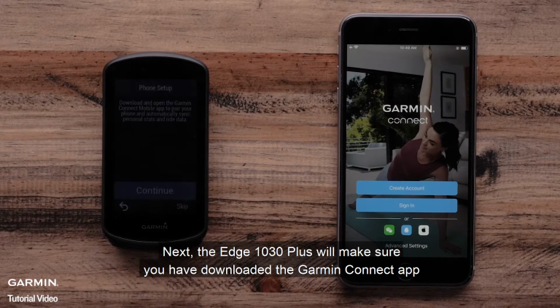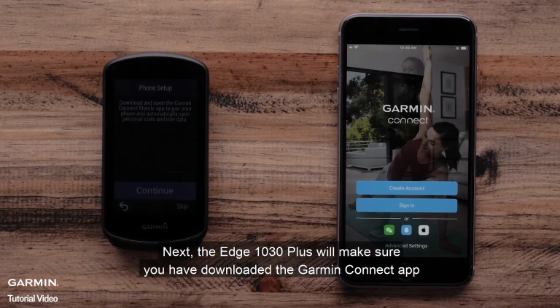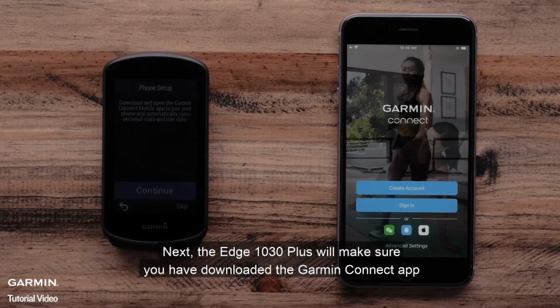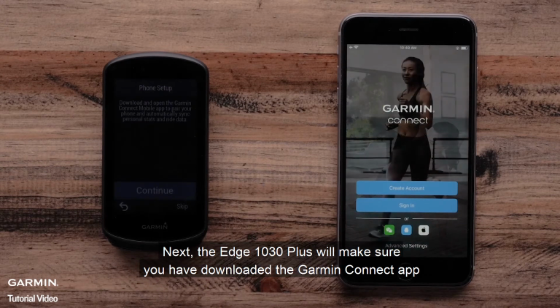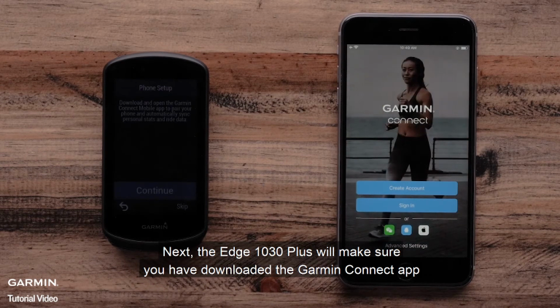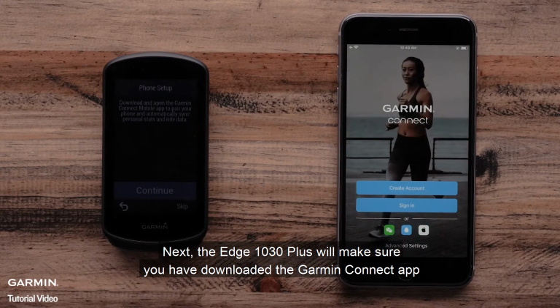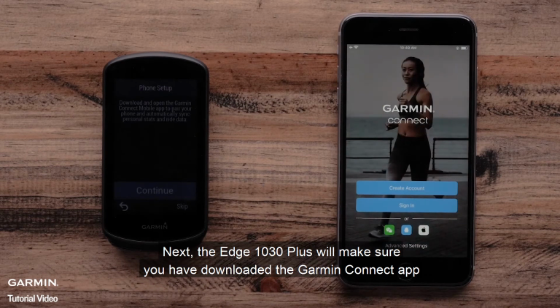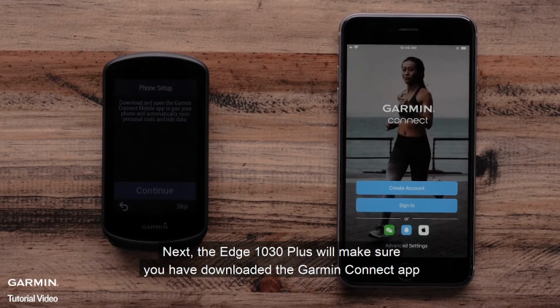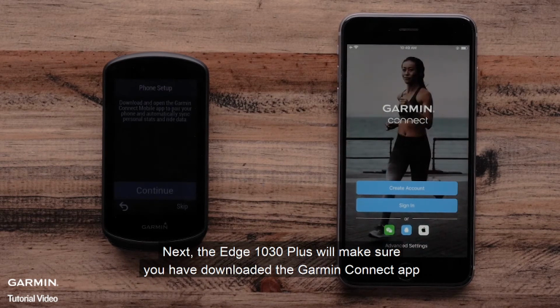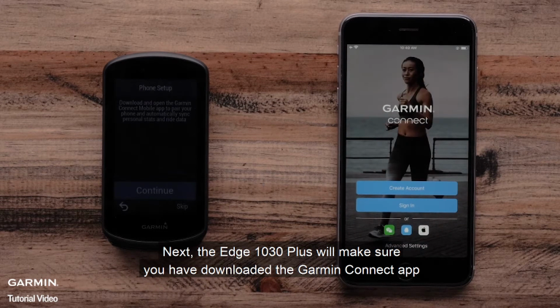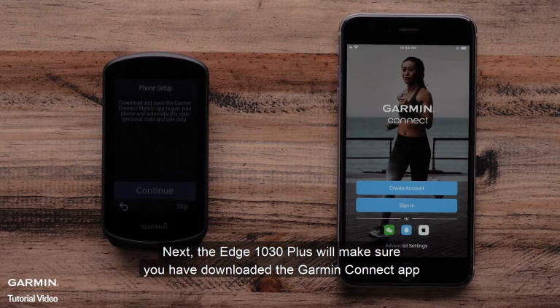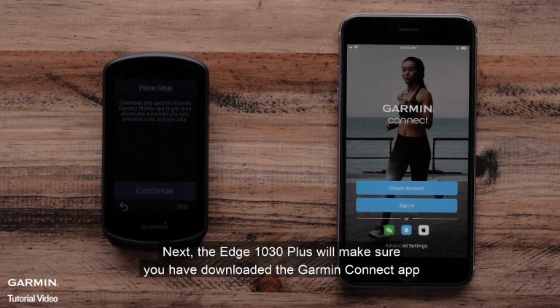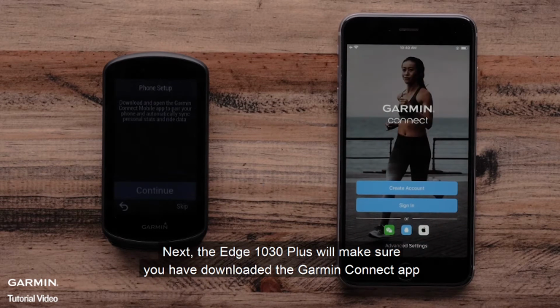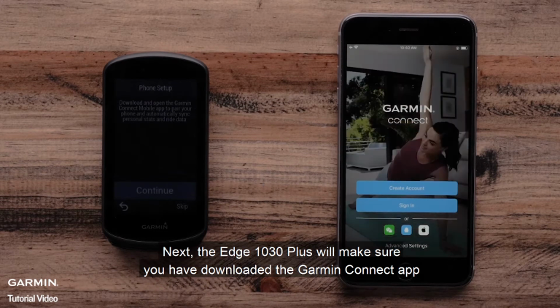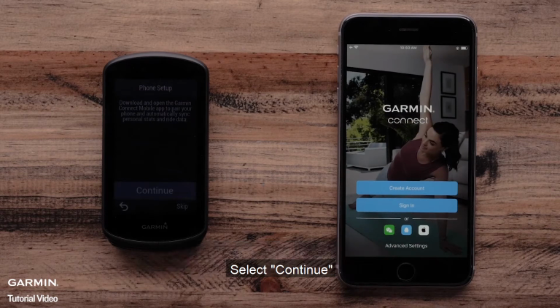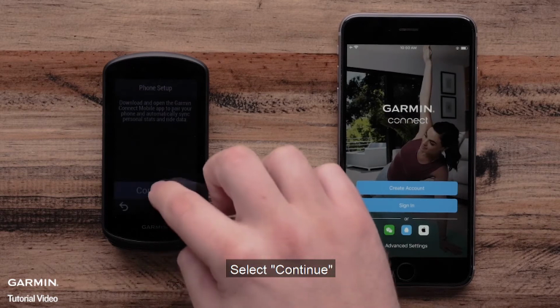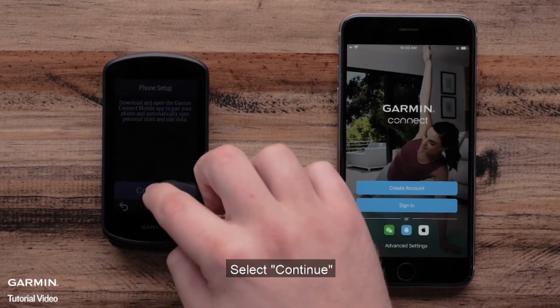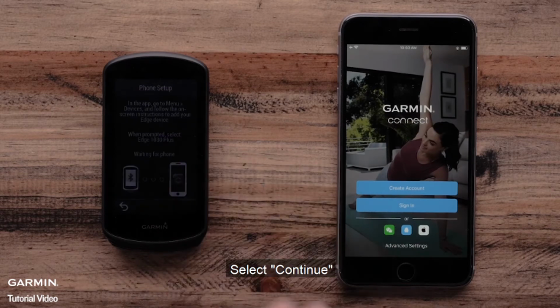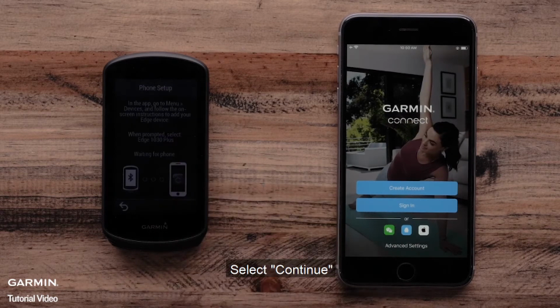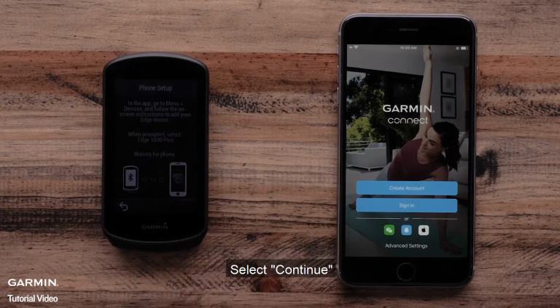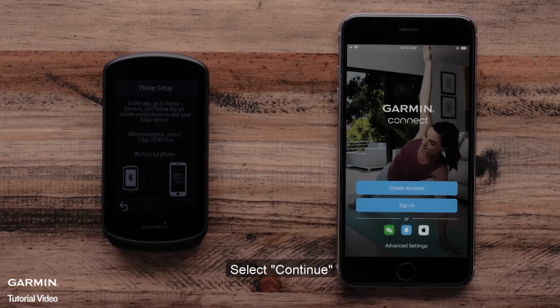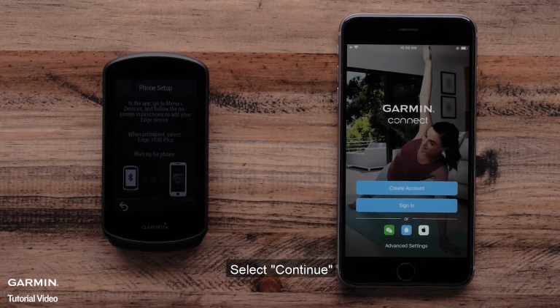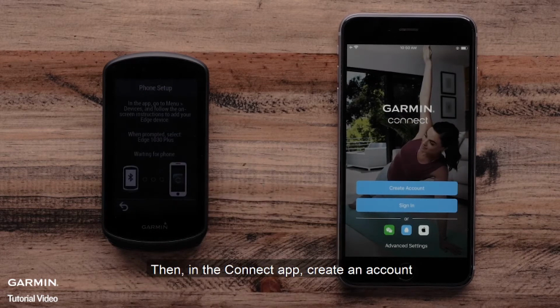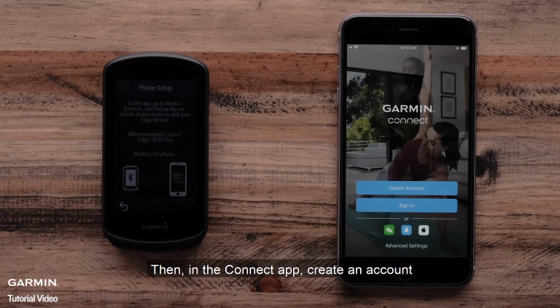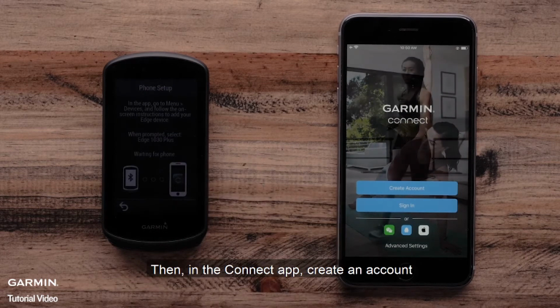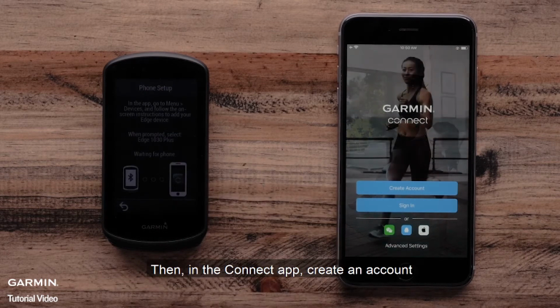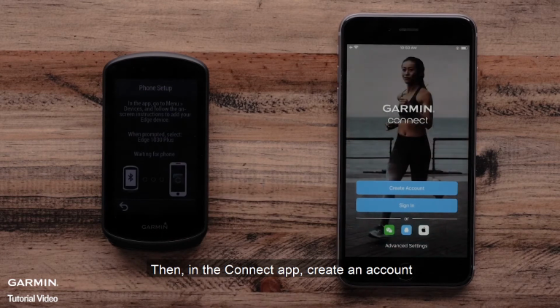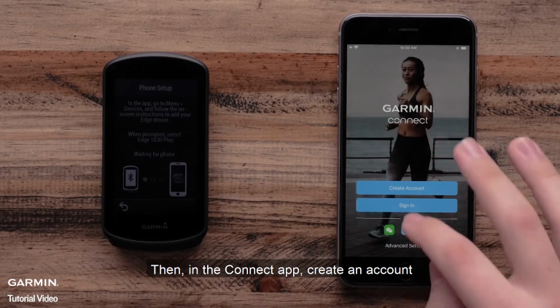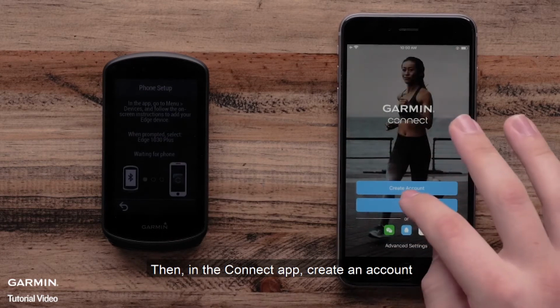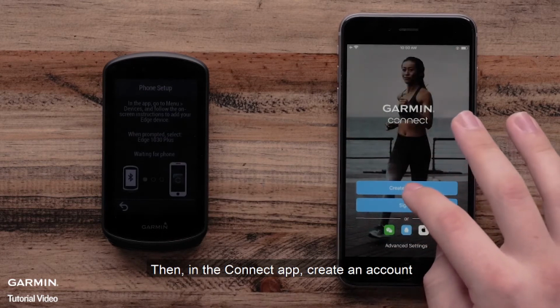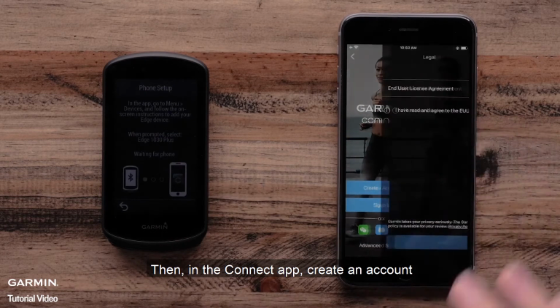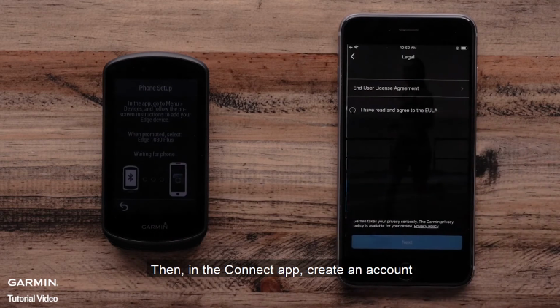The Edge 1030 Plus will make sure you have downloaded the Garmin Connect app. Select Continue. Then, in the Garmin Connect app, create an account.